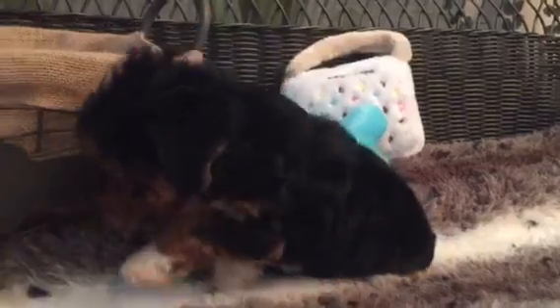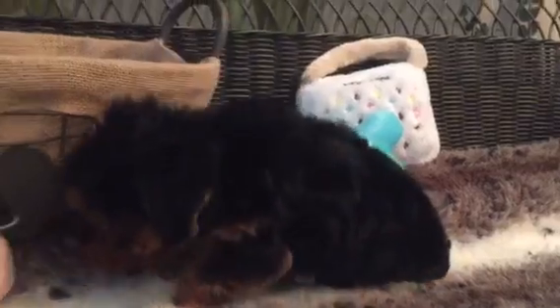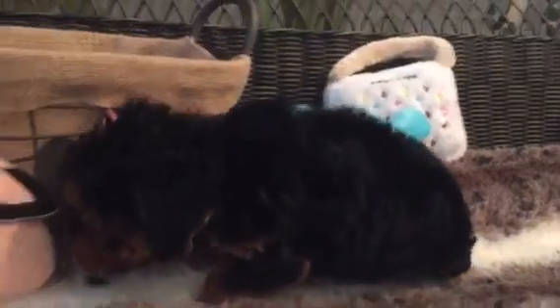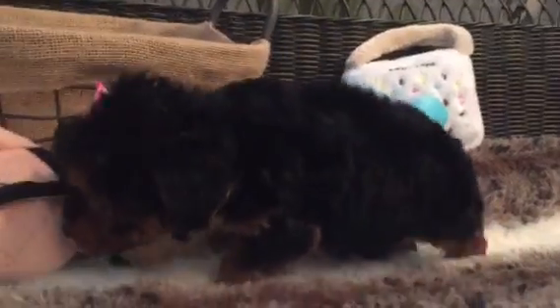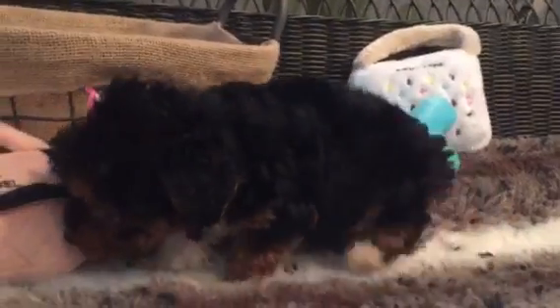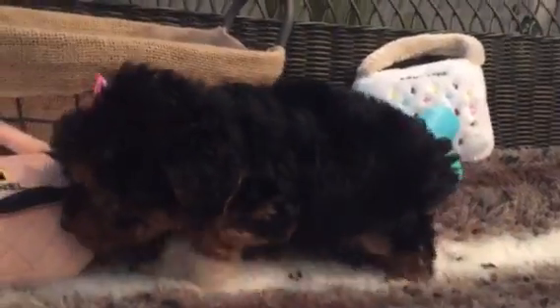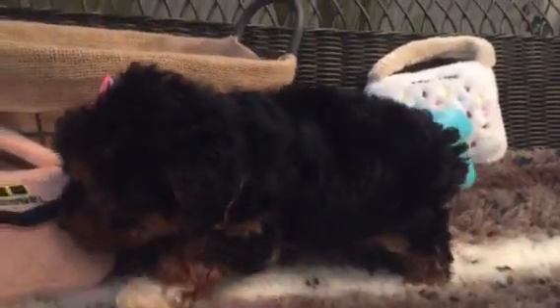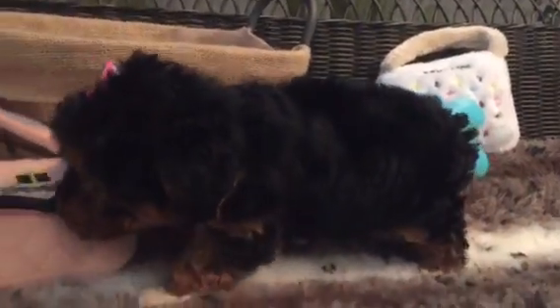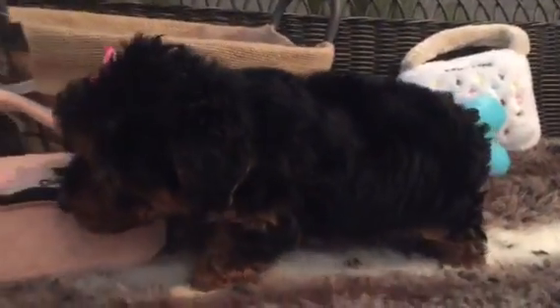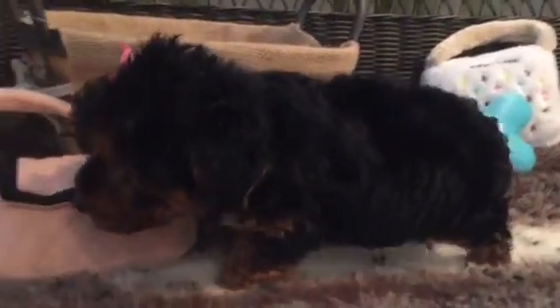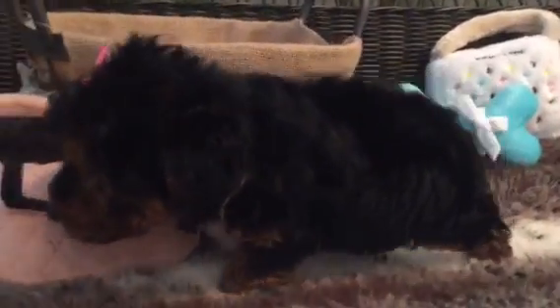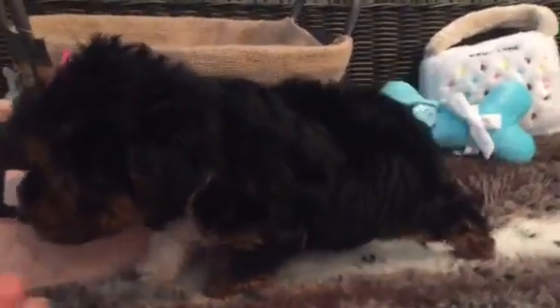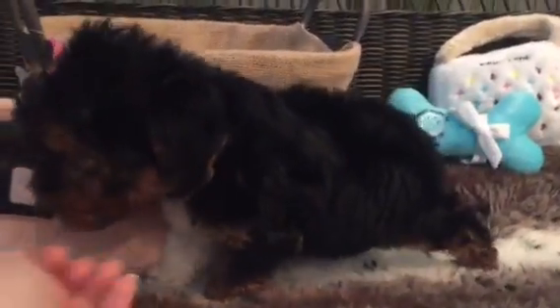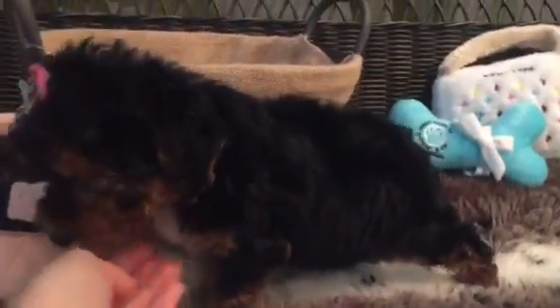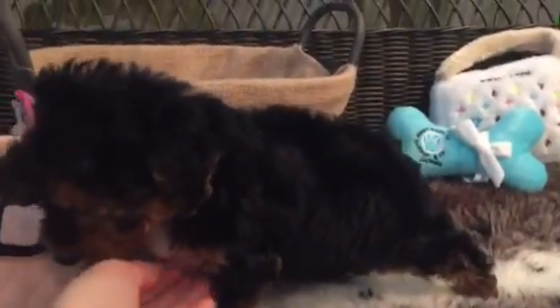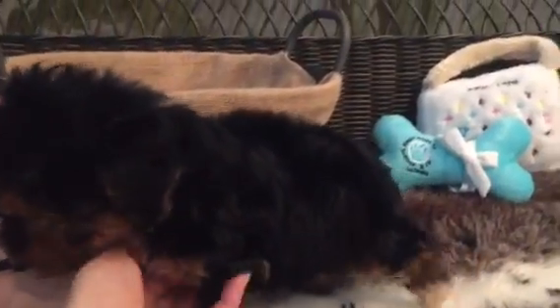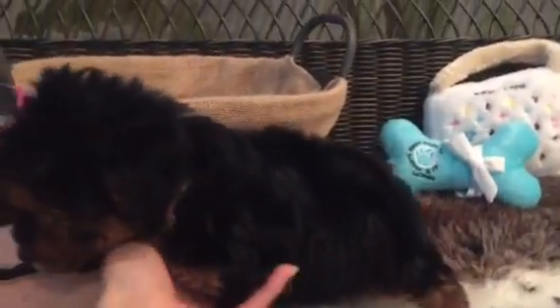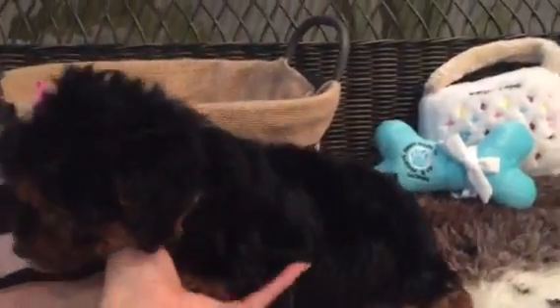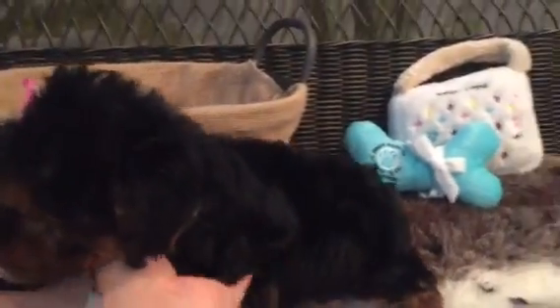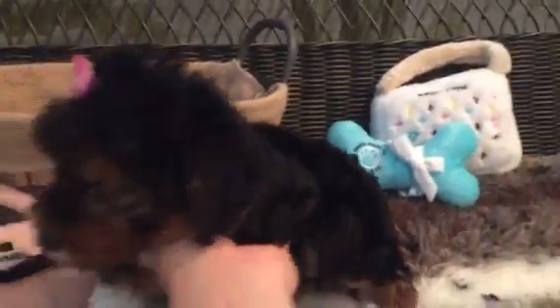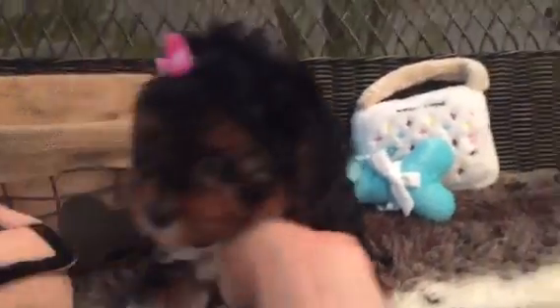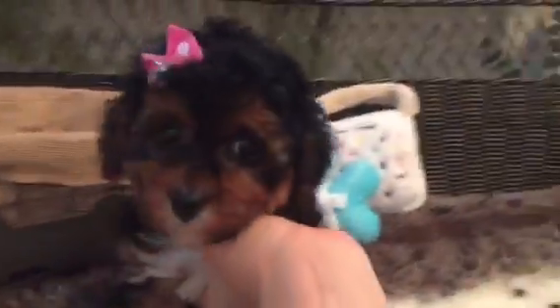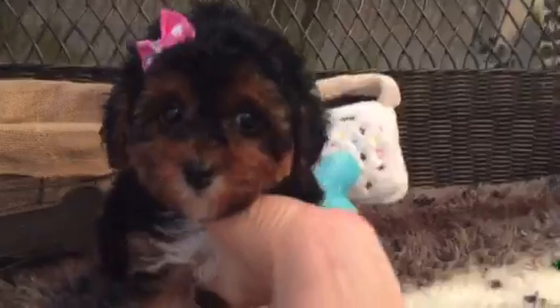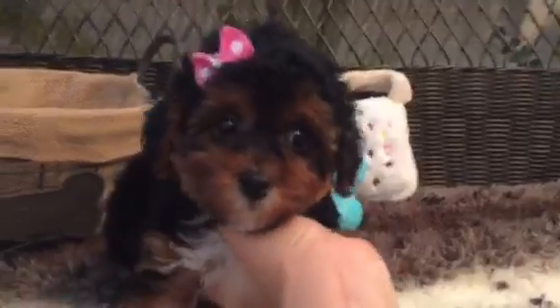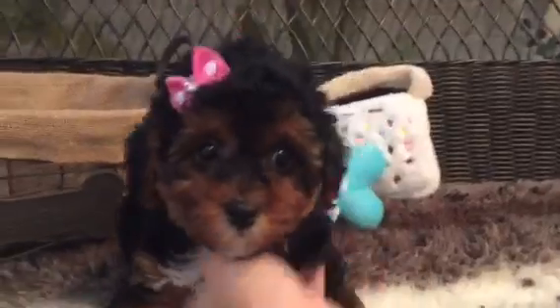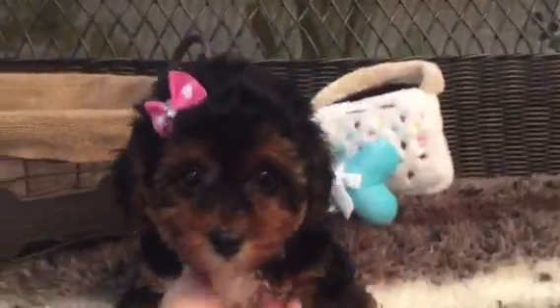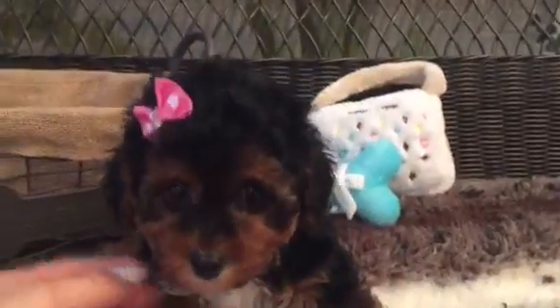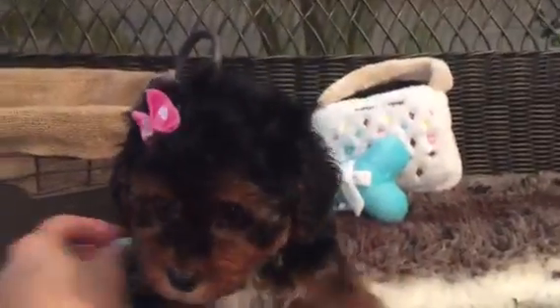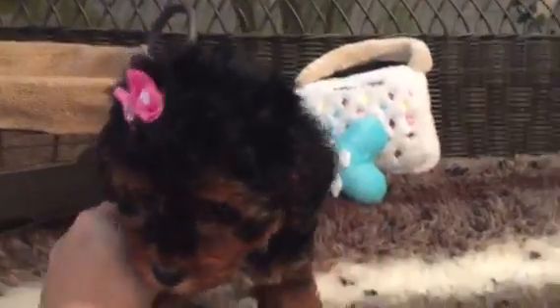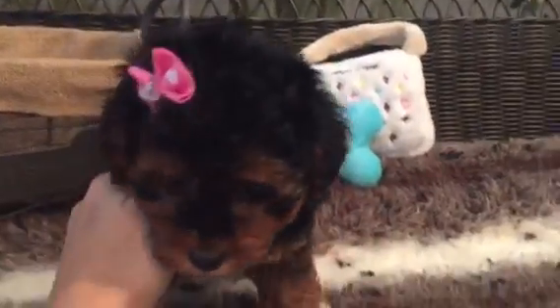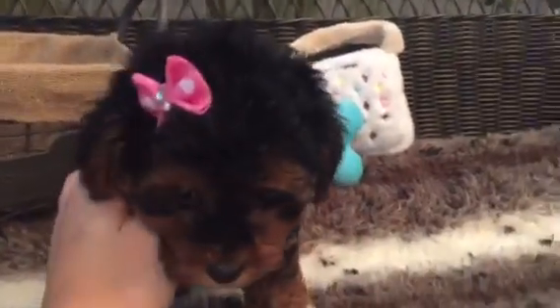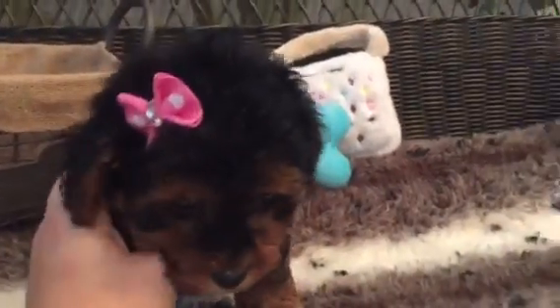The black, white, and tan tricolor is beautiful. She's got those little tan eyebrows.